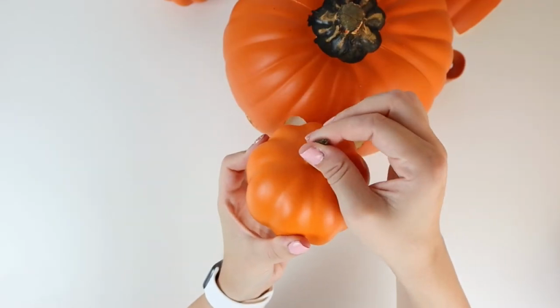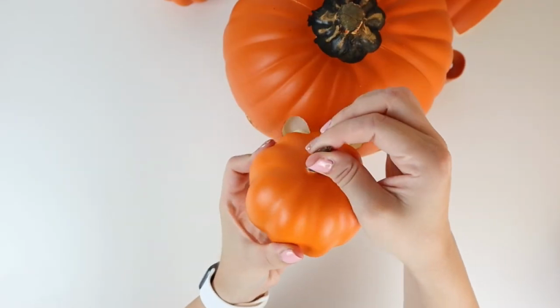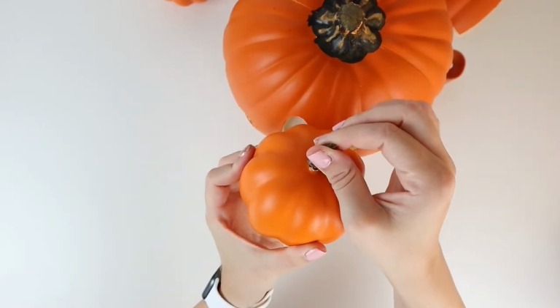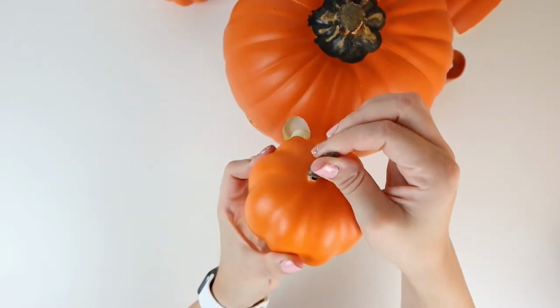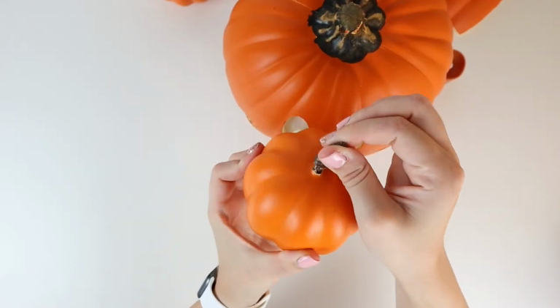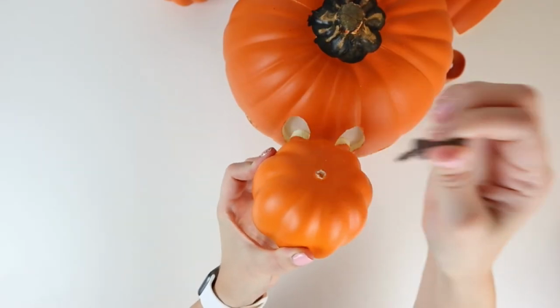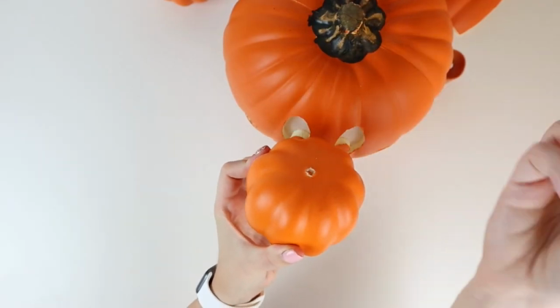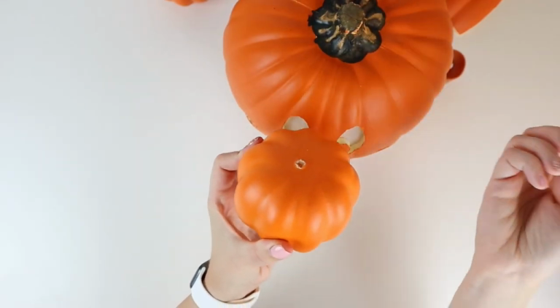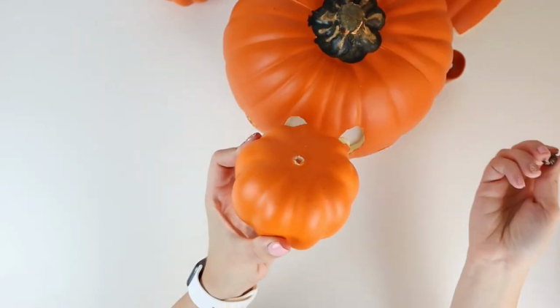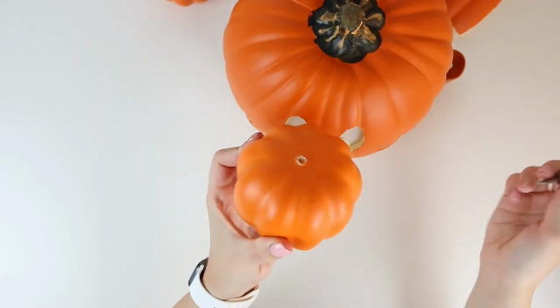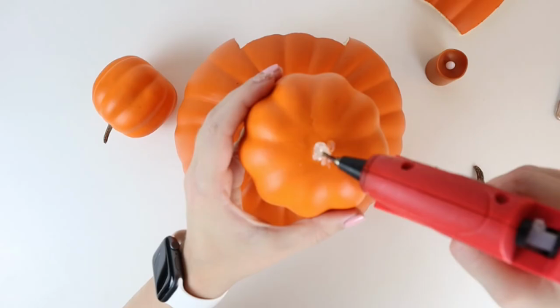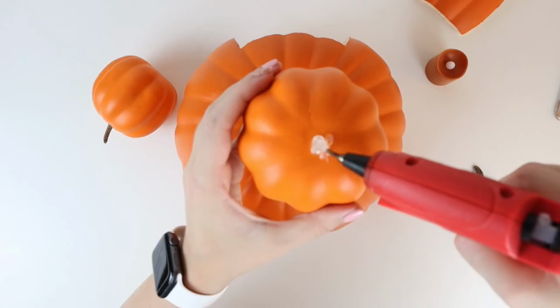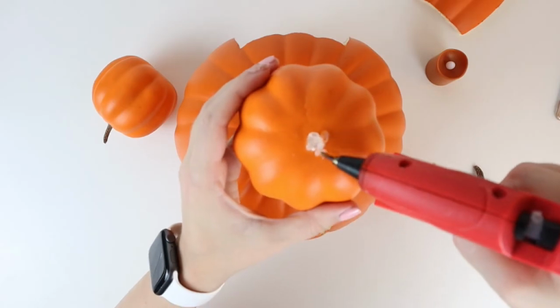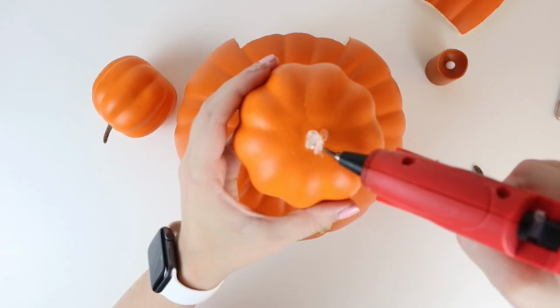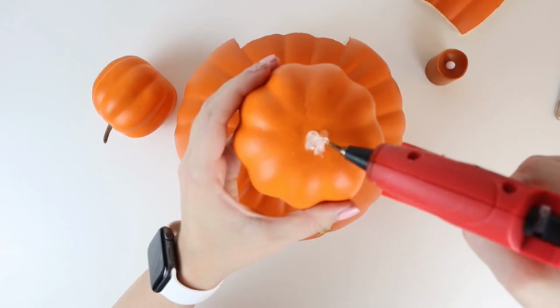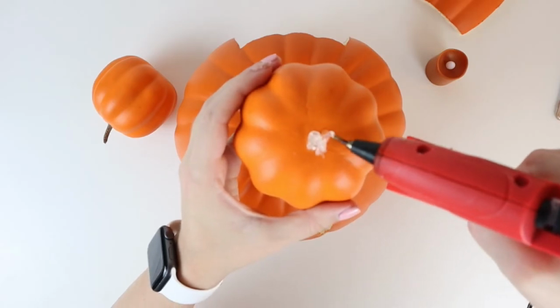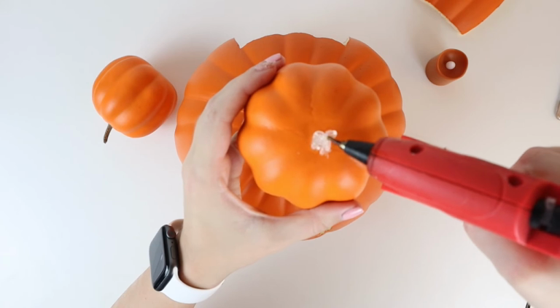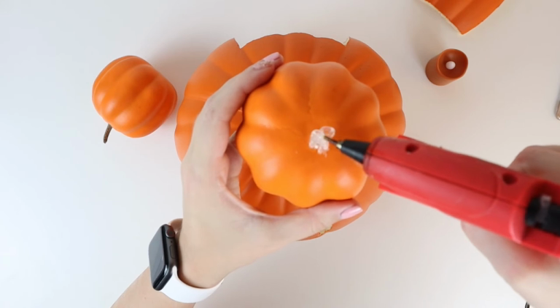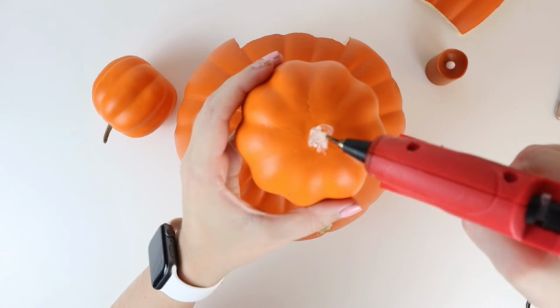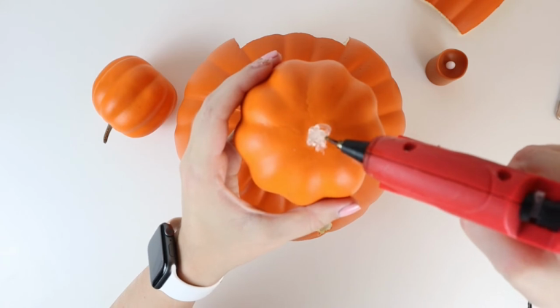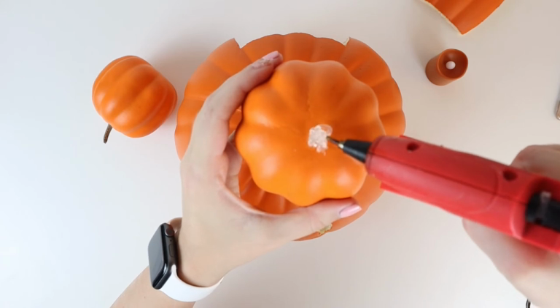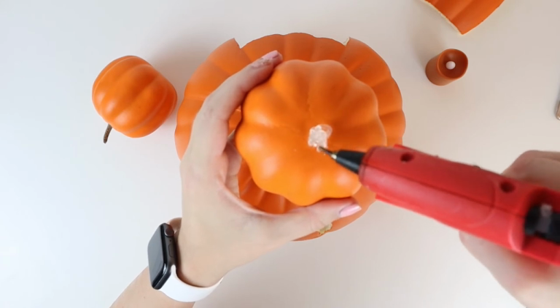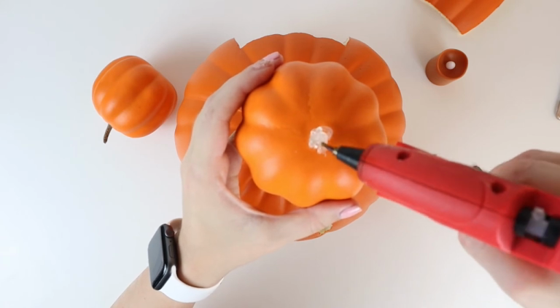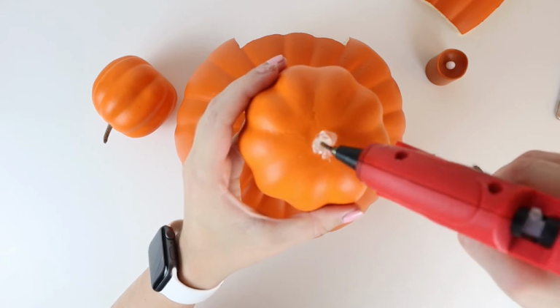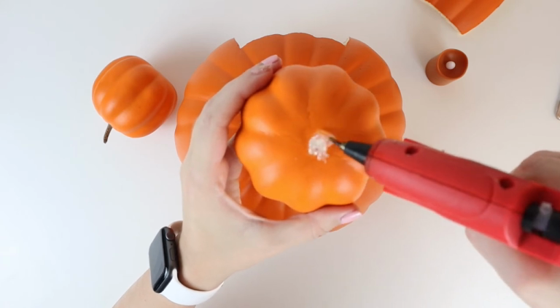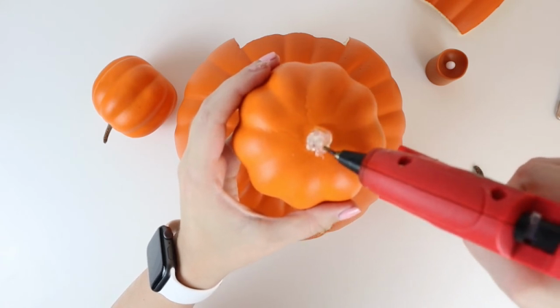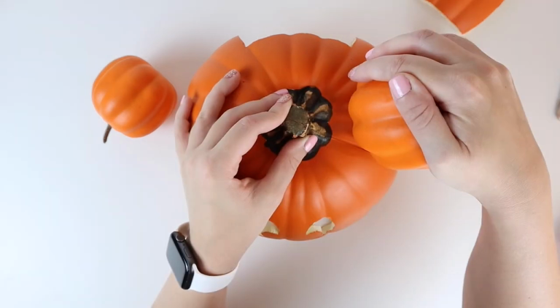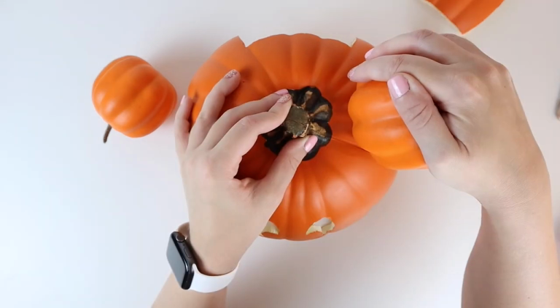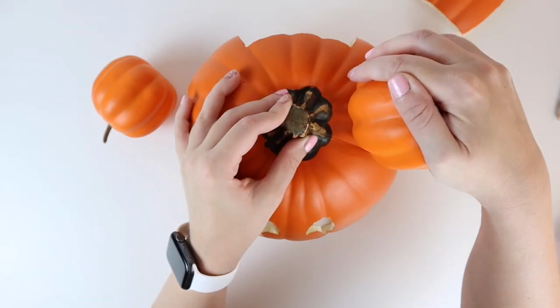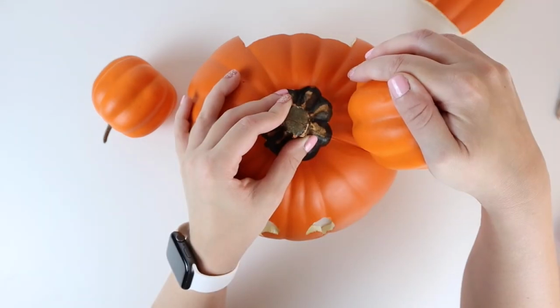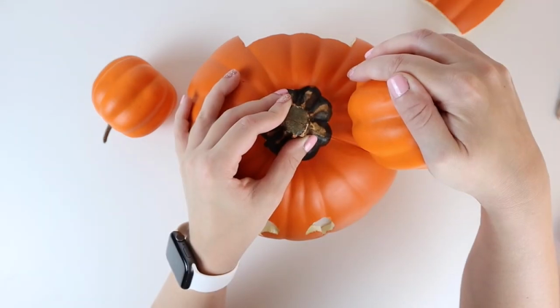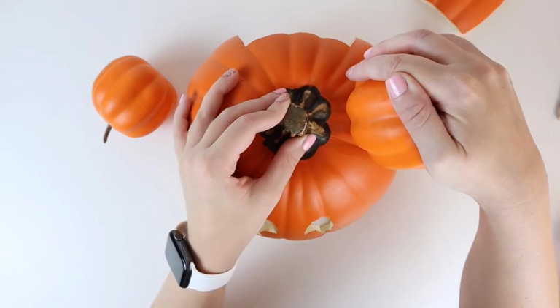I removed the stems of the small pumpkins and hot glued them at an angle on the sides of the head of the pumpkin.